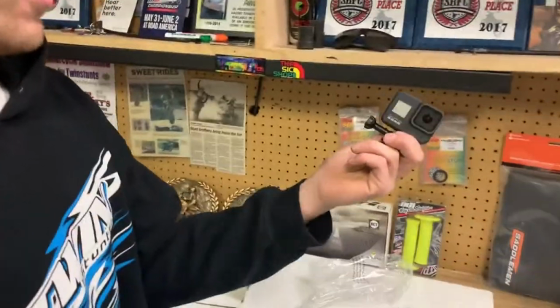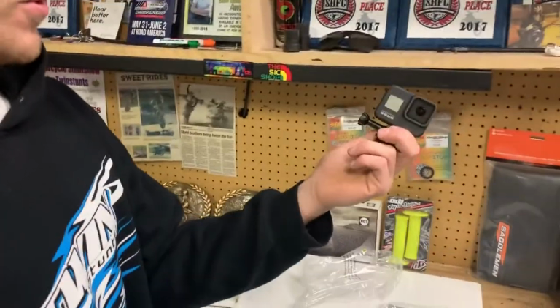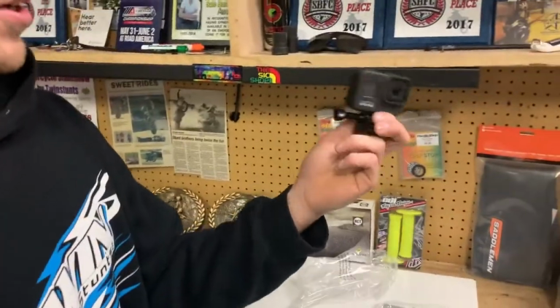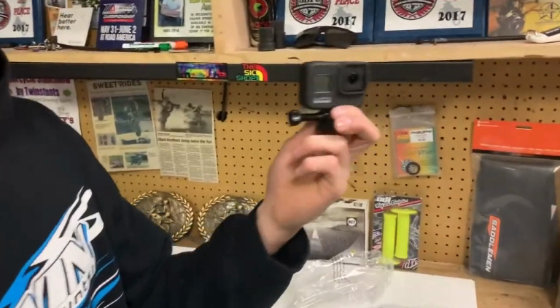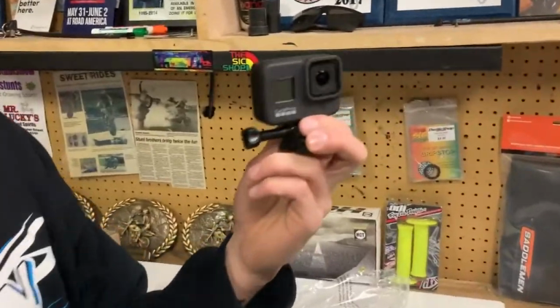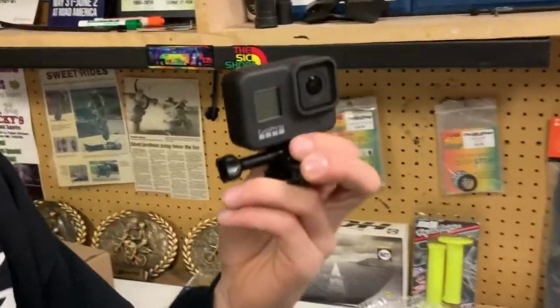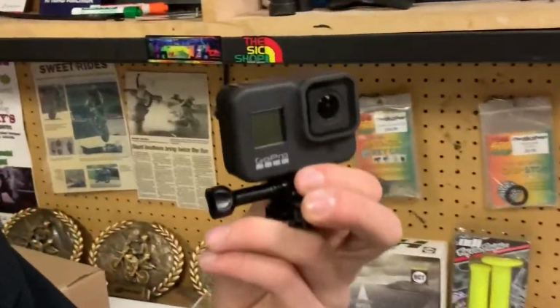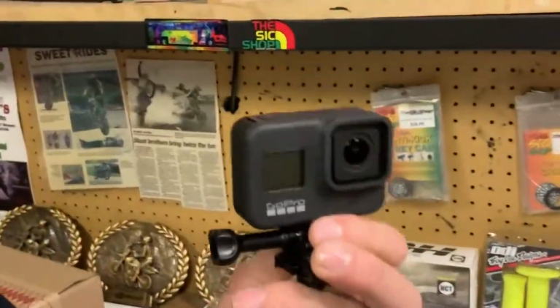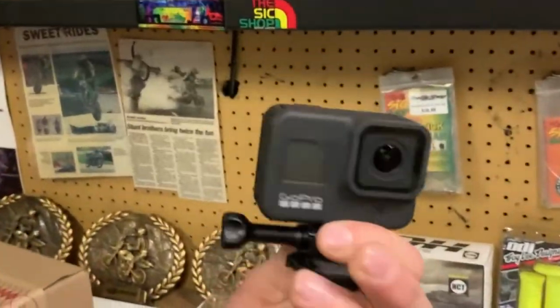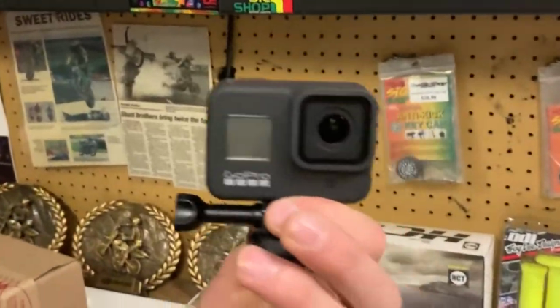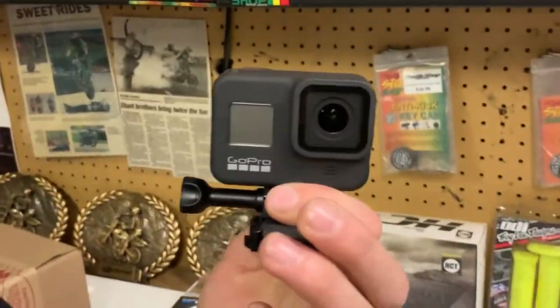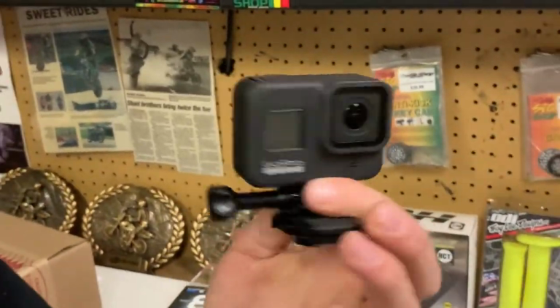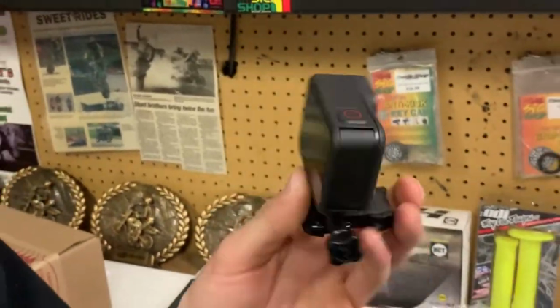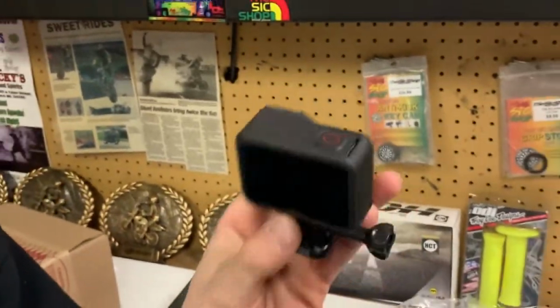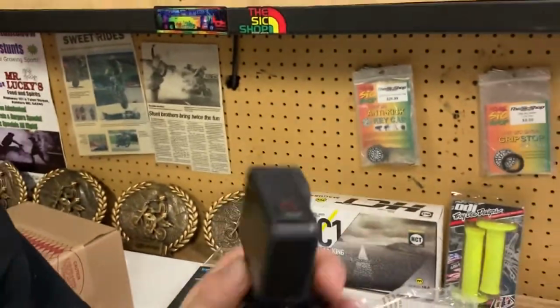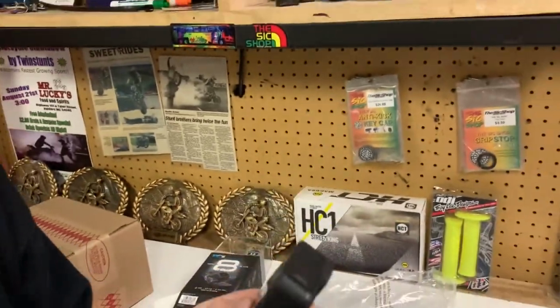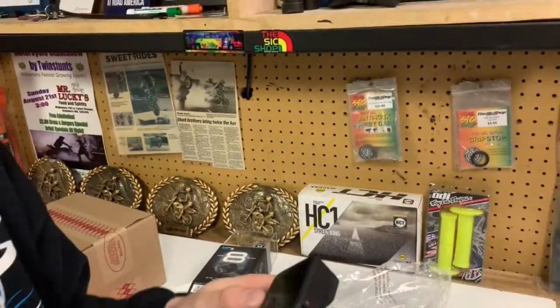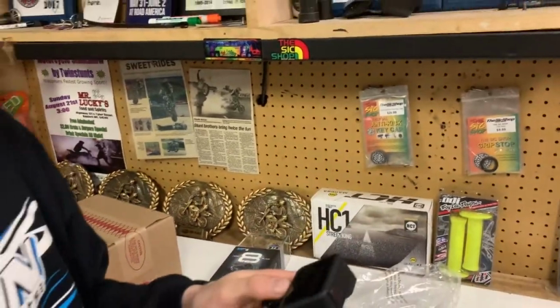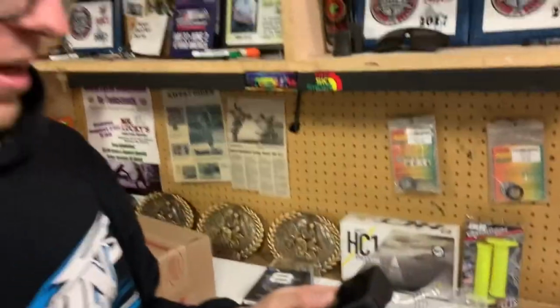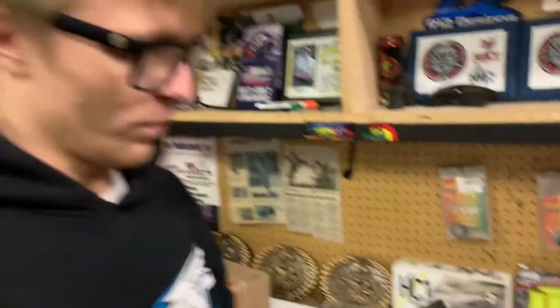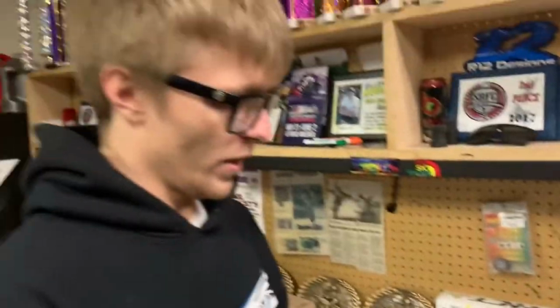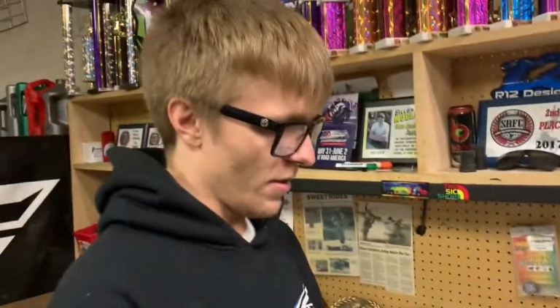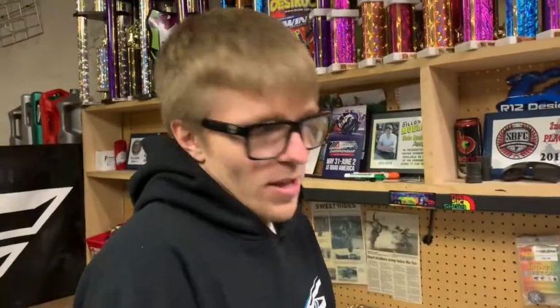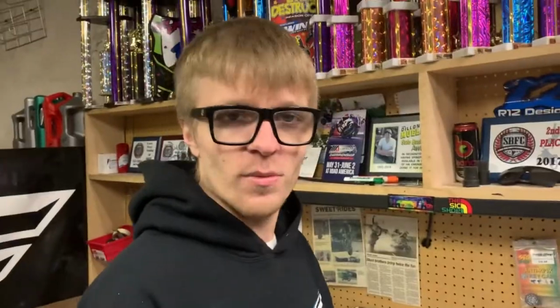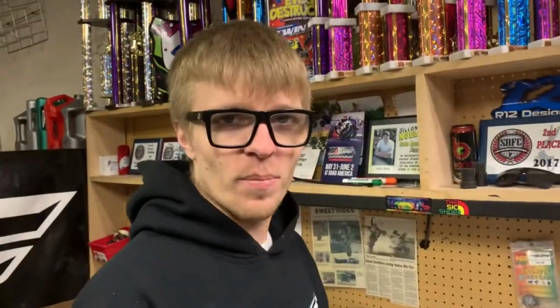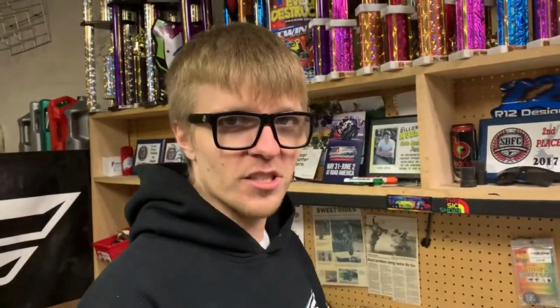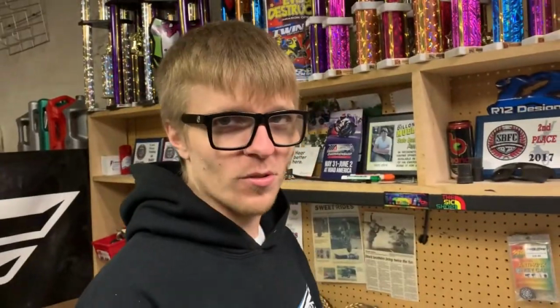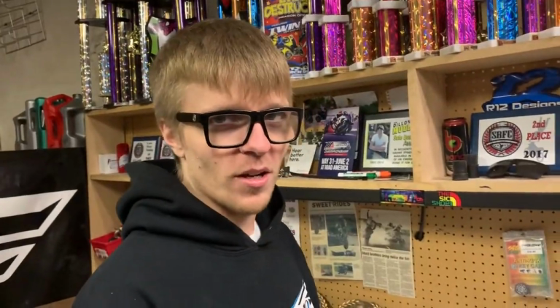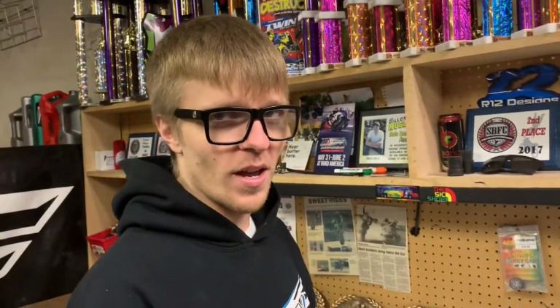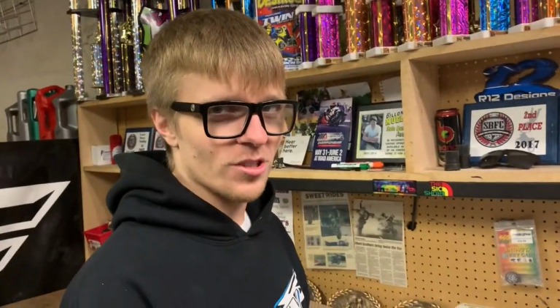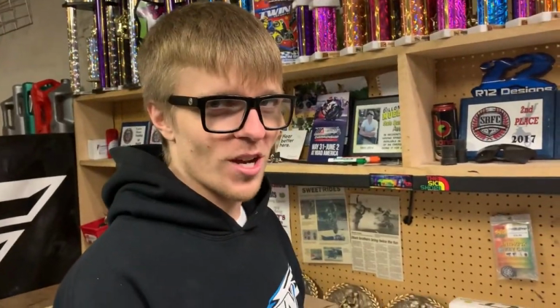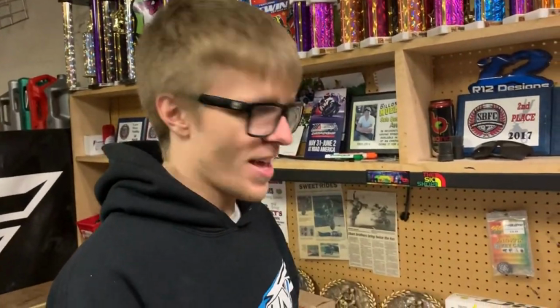GoPro Hero 8. HyperSmooth 2.0. We're going to put it in the best mode possible right away and just try that.